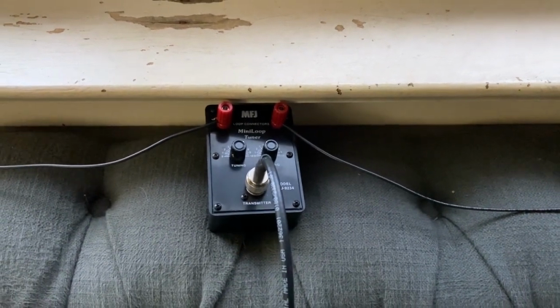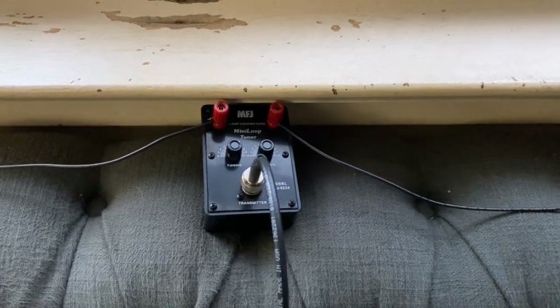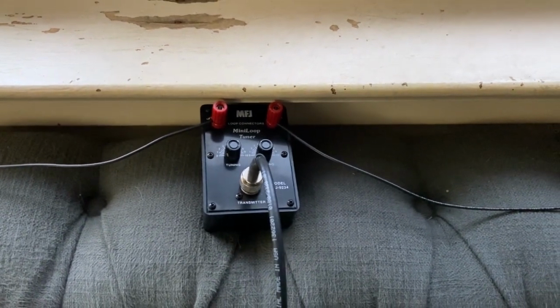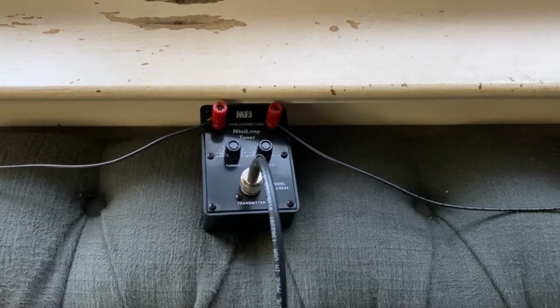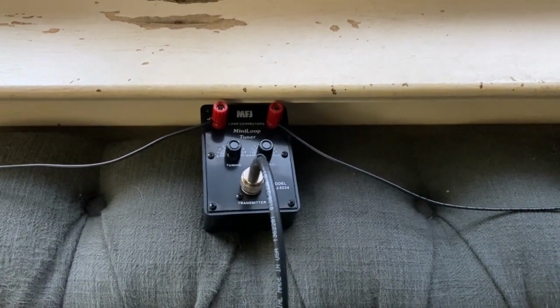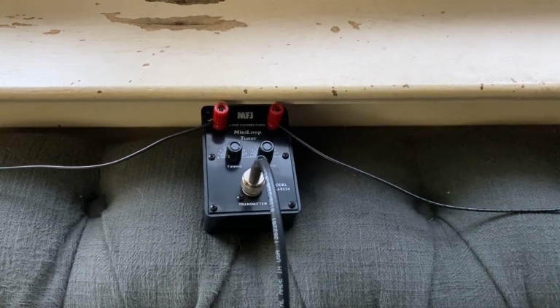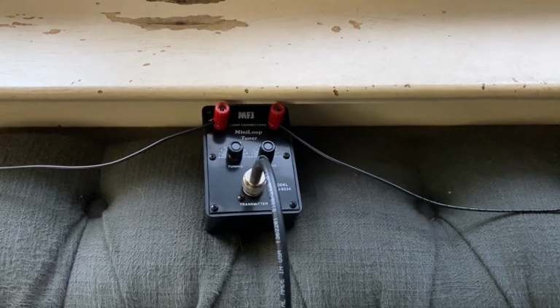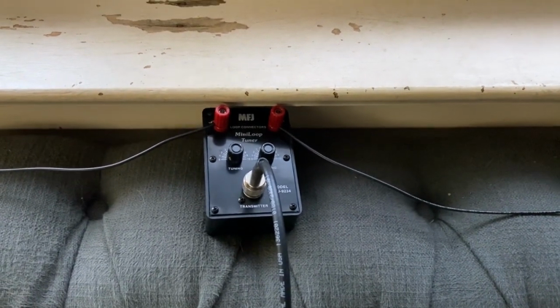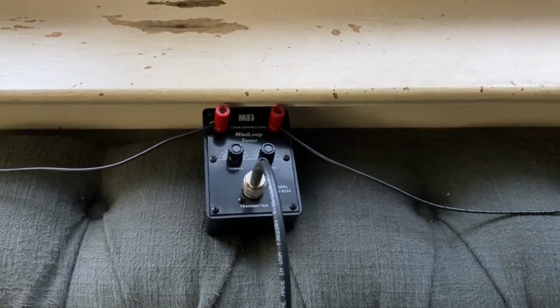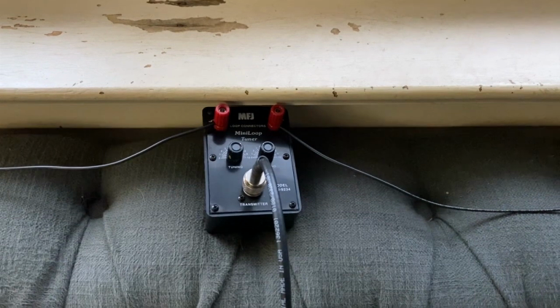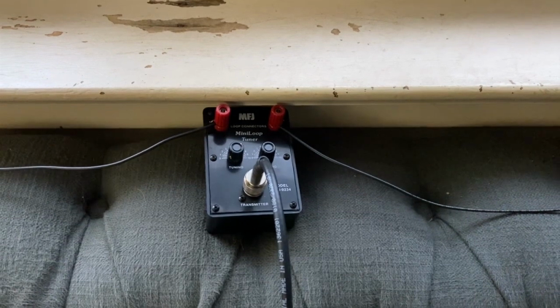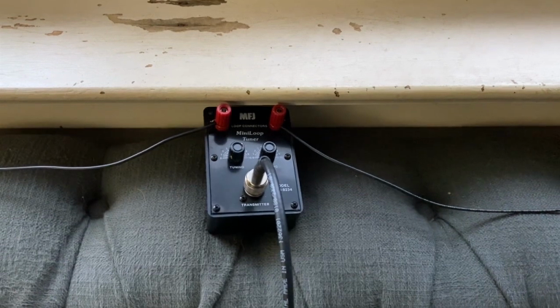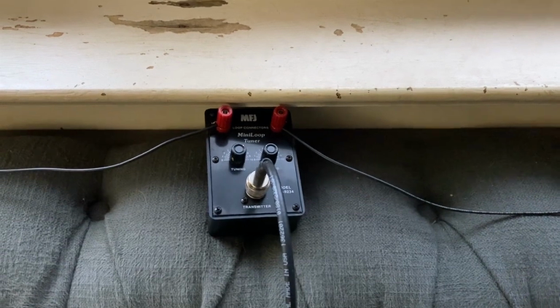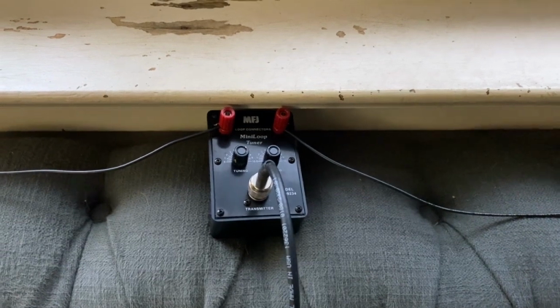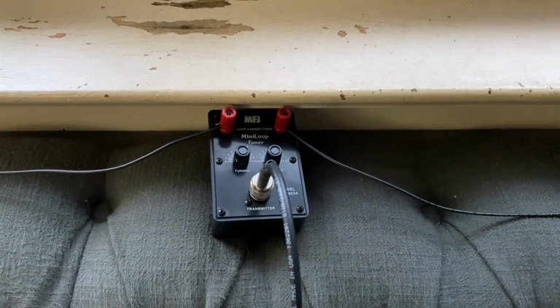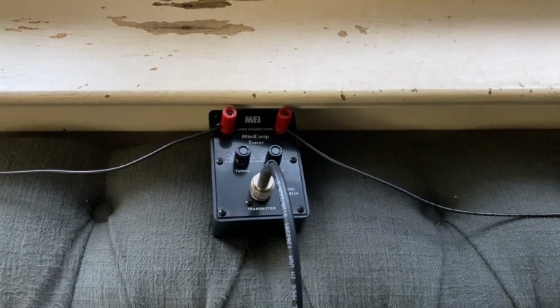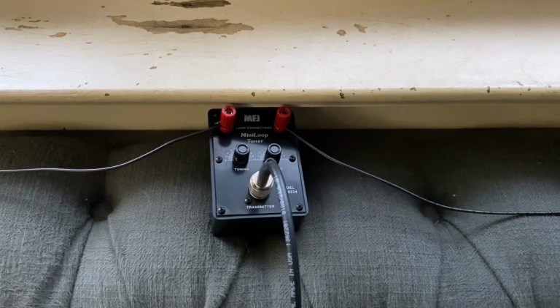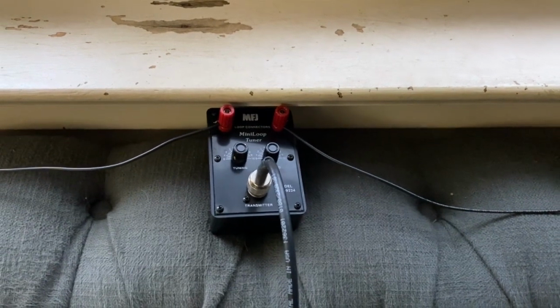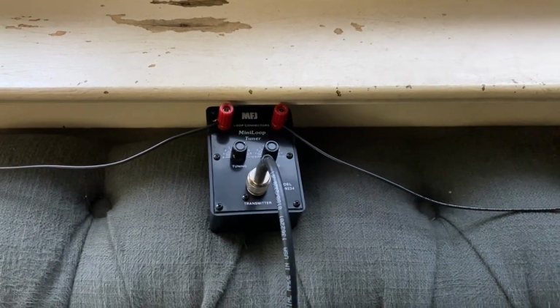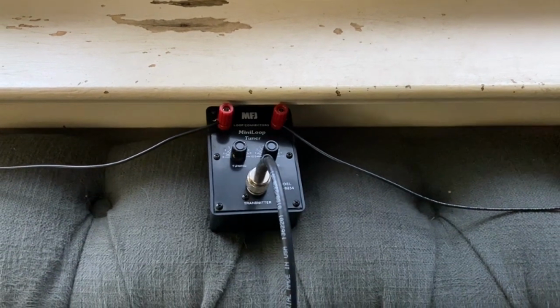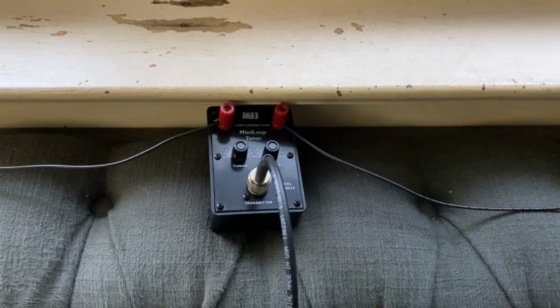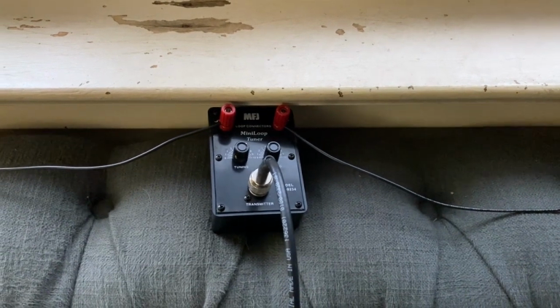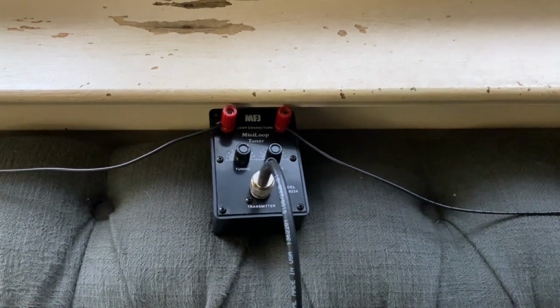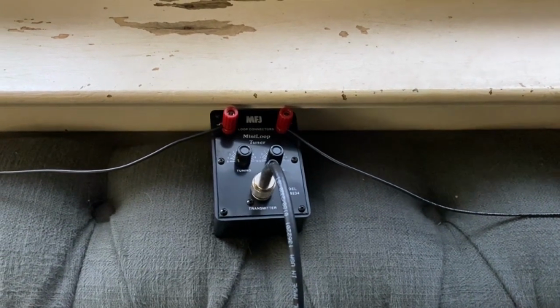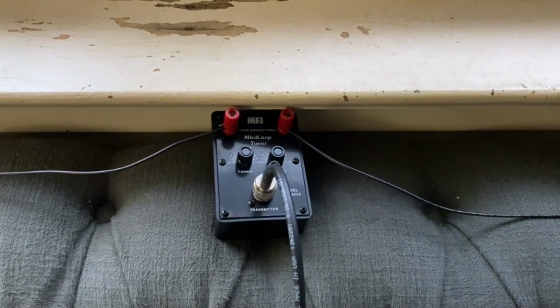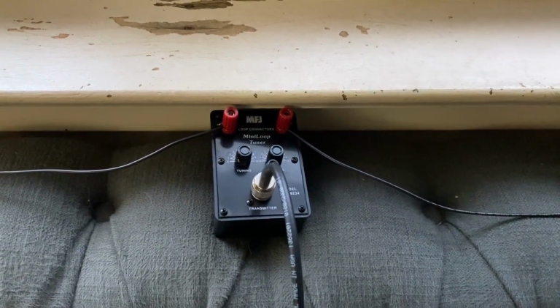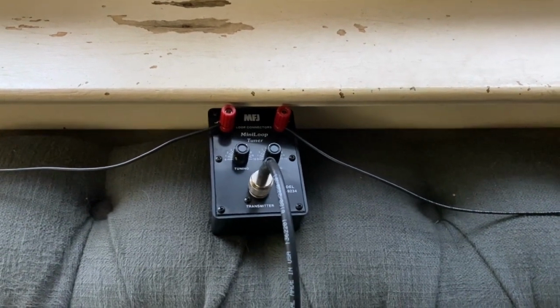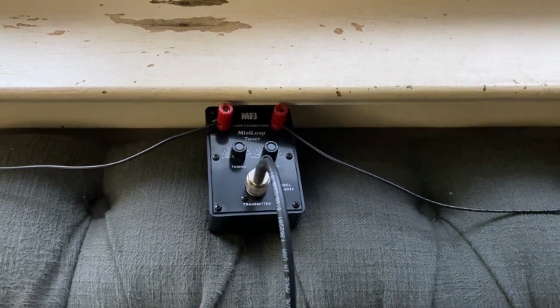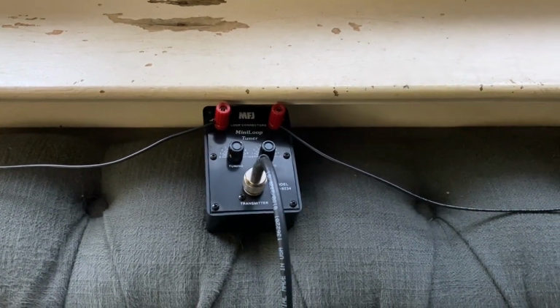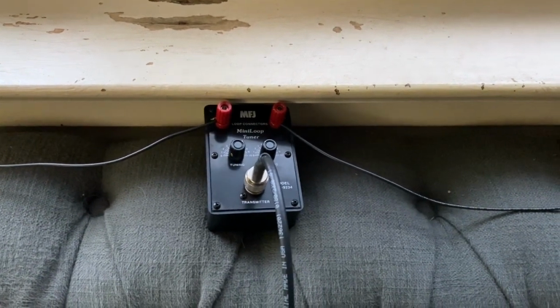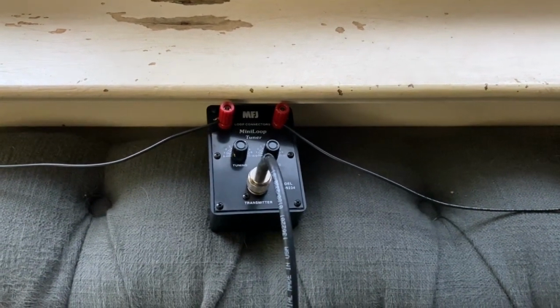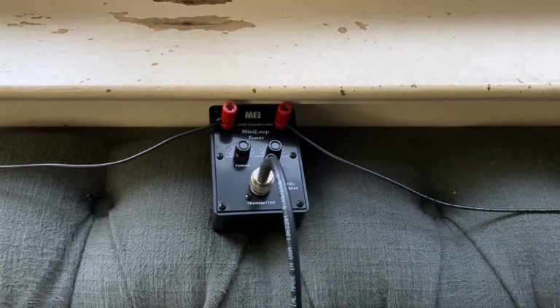Hey, 73. This is Kilo 2 Papa Mike Delta. Thanks for tuning in.